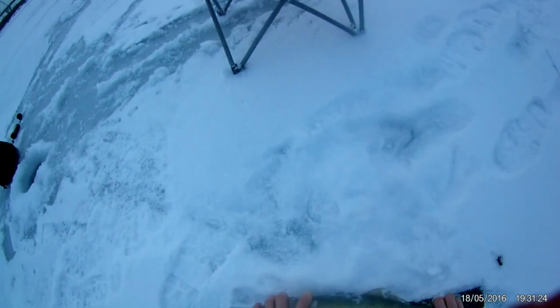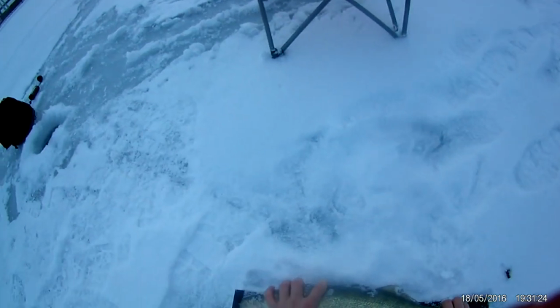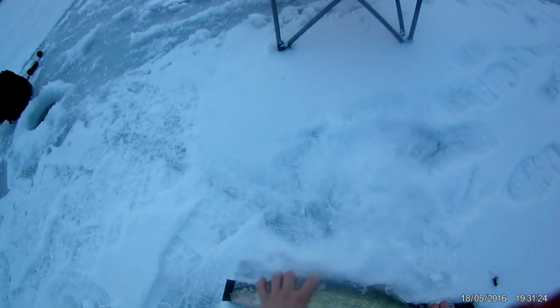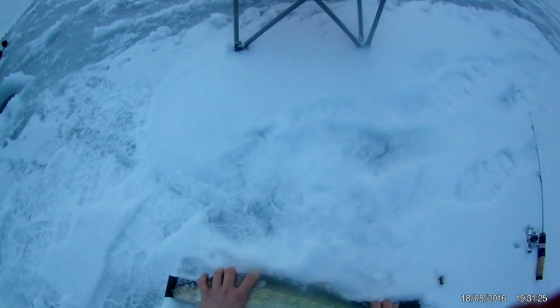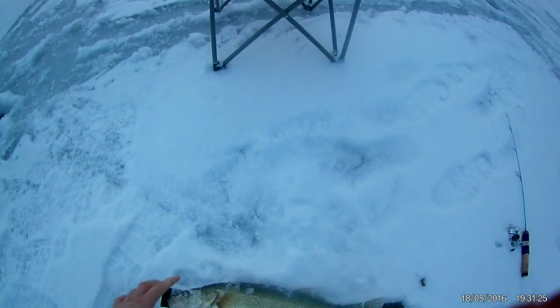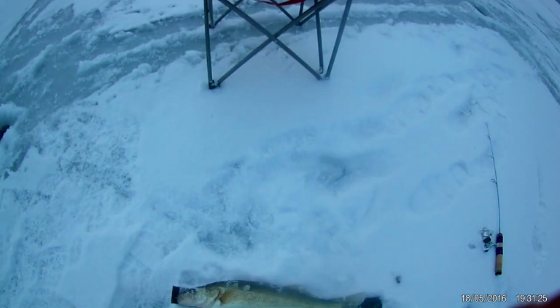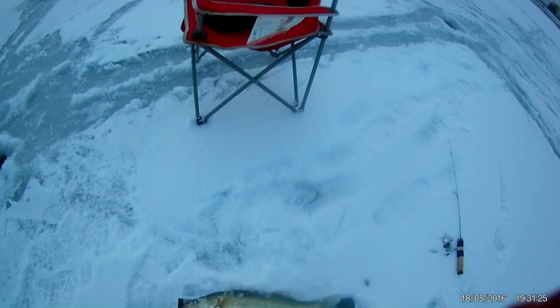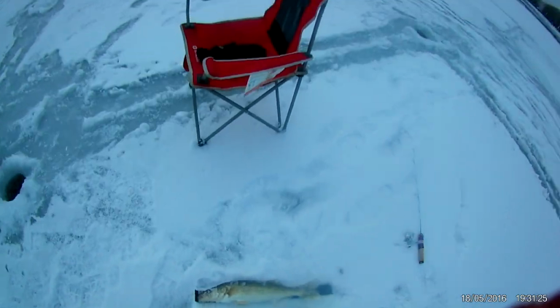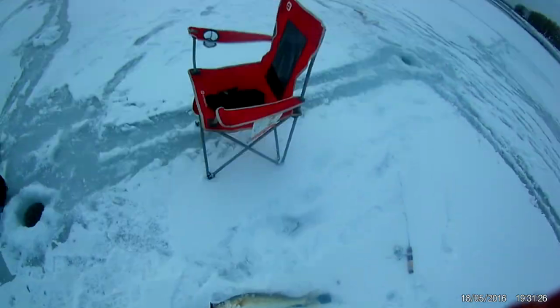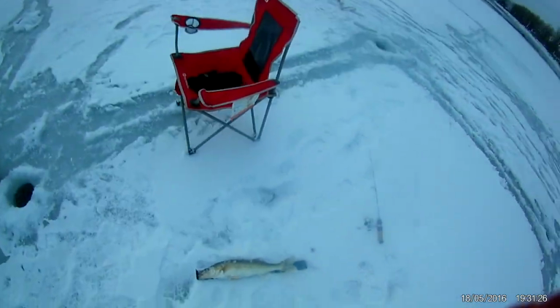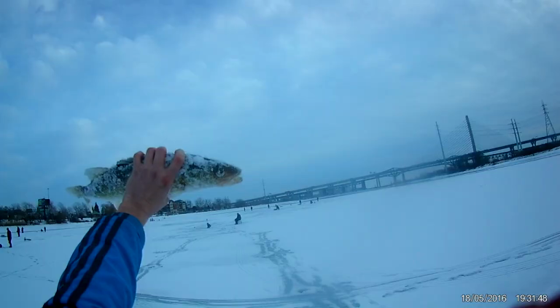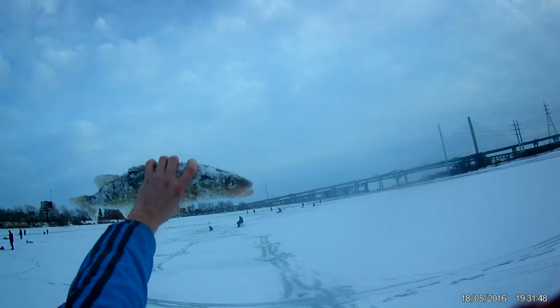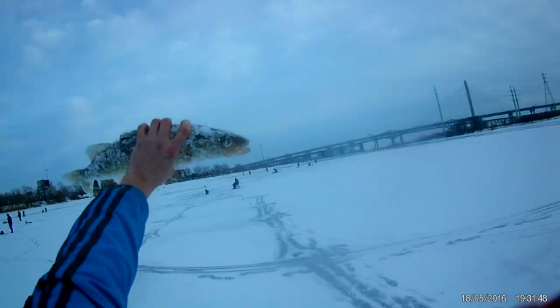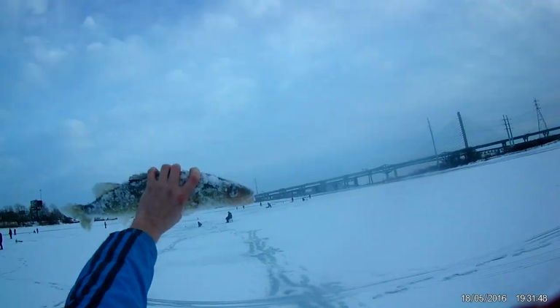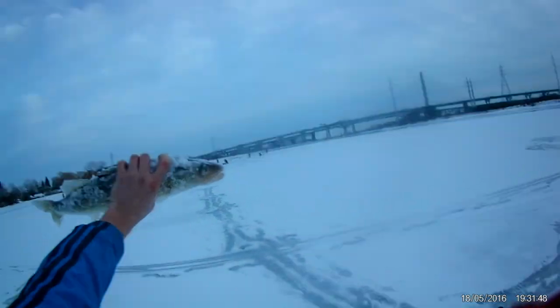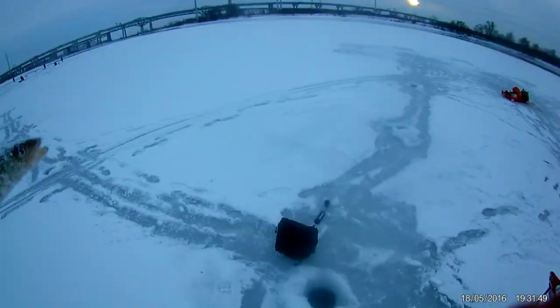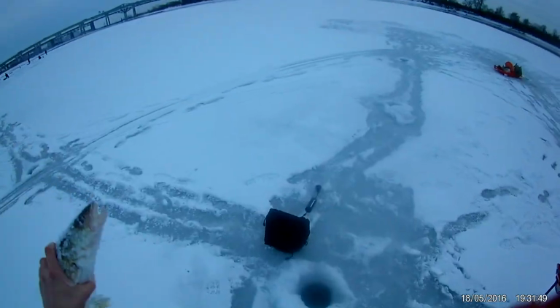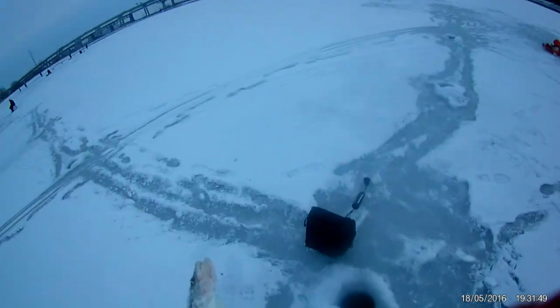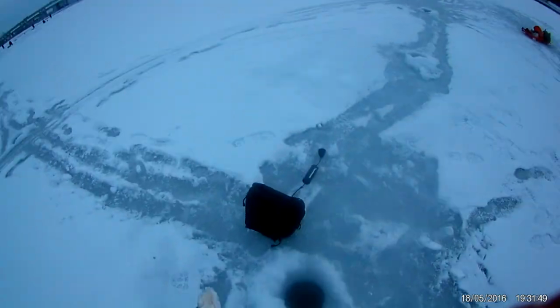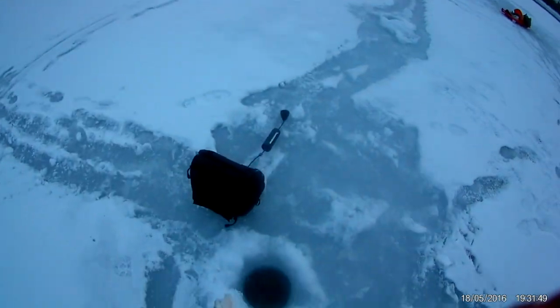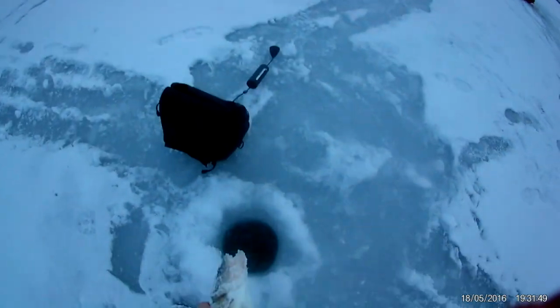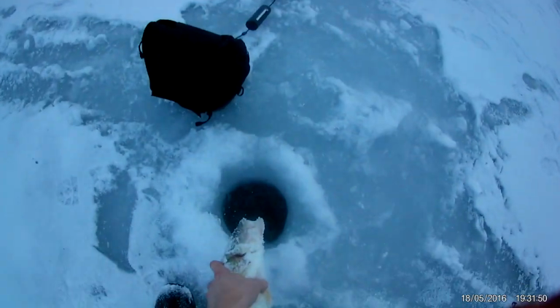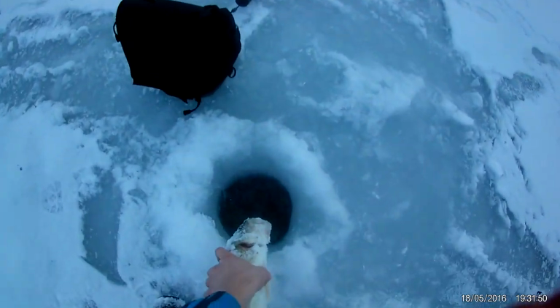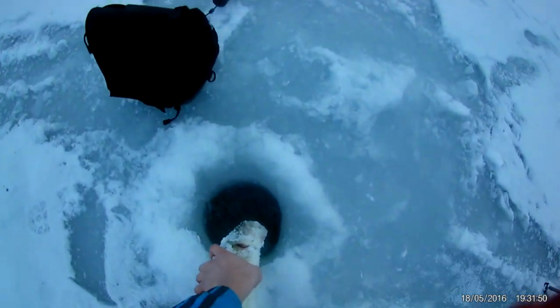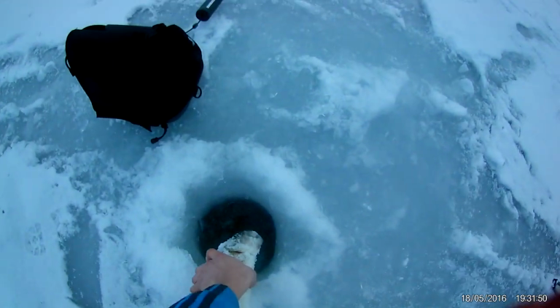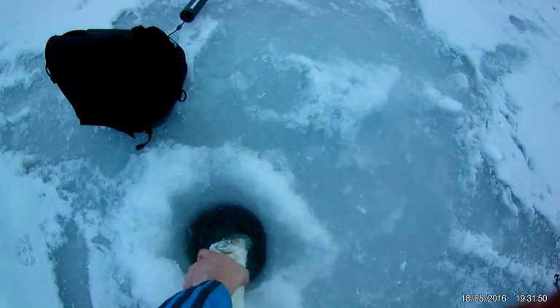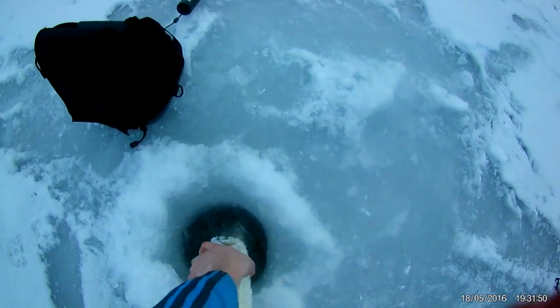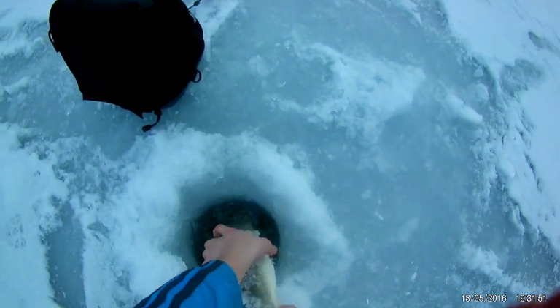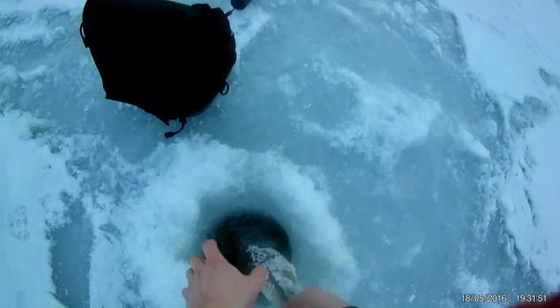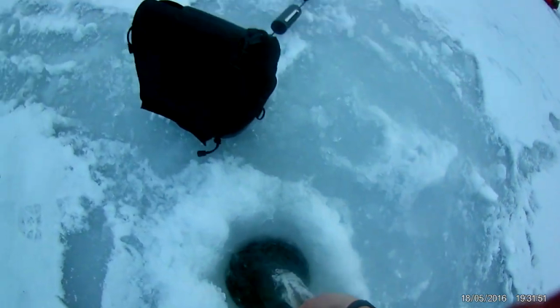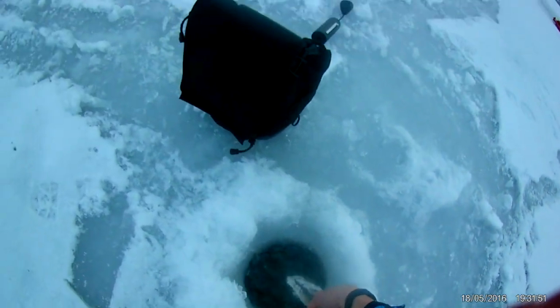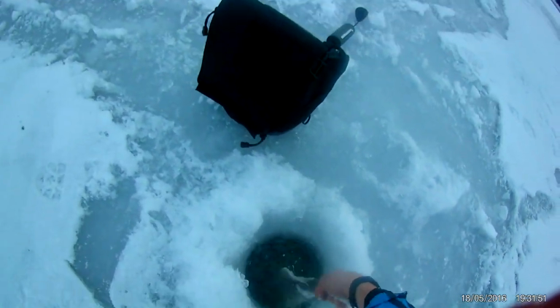20 inch walleye — there you go, now you can catch them too.